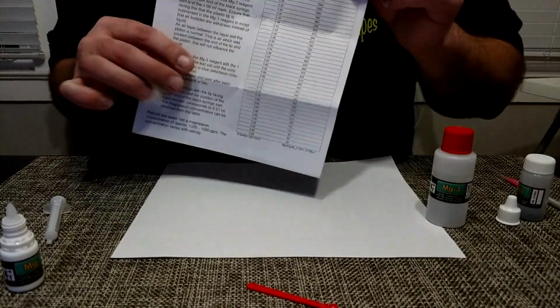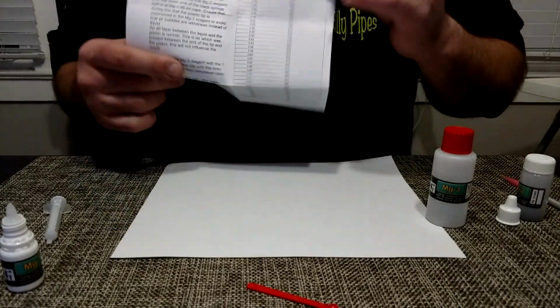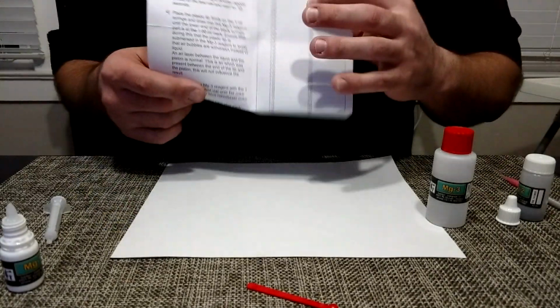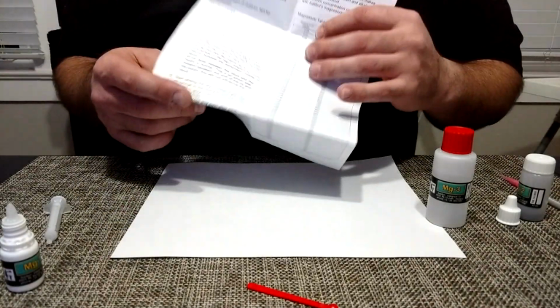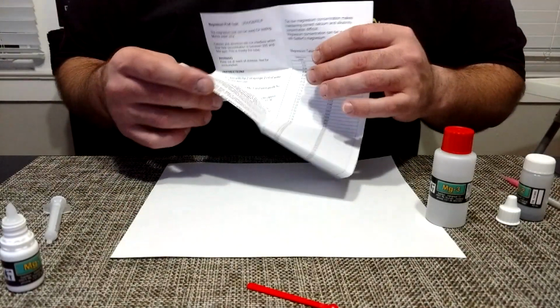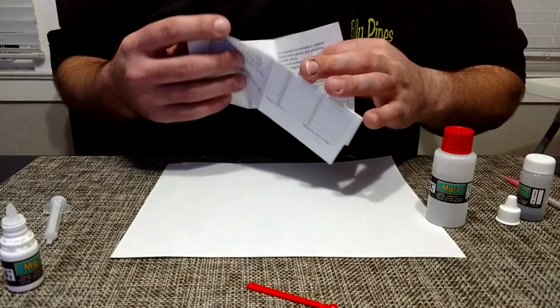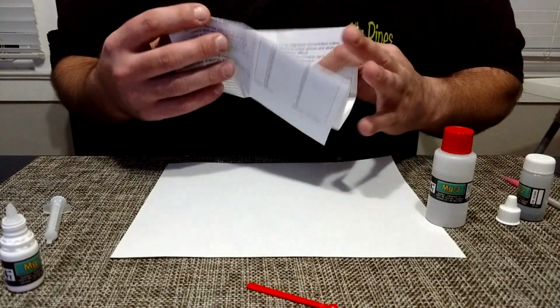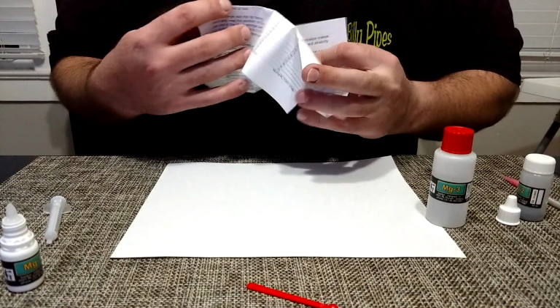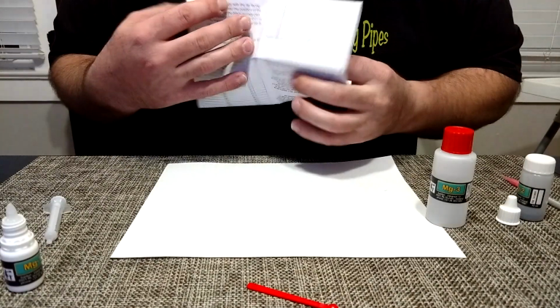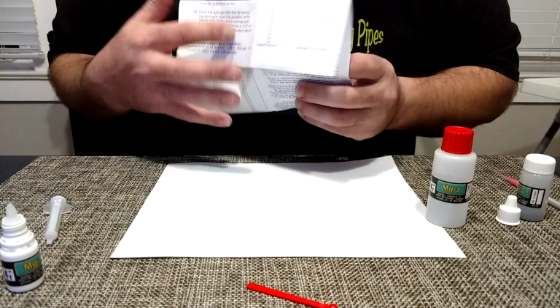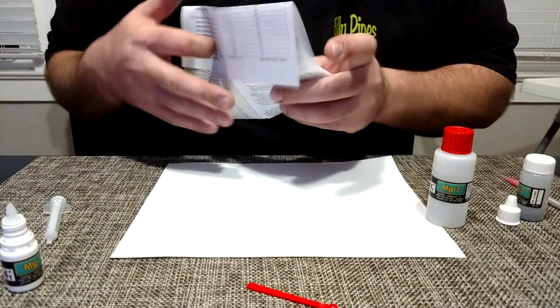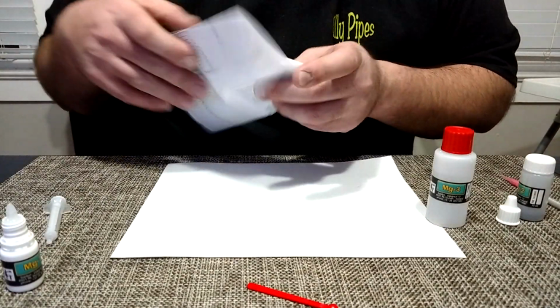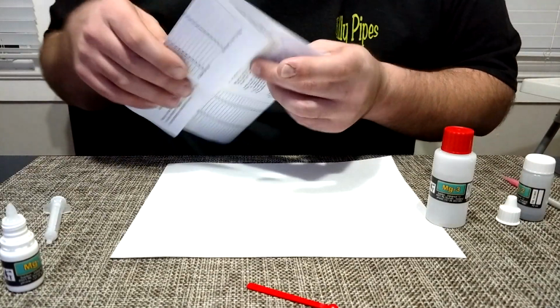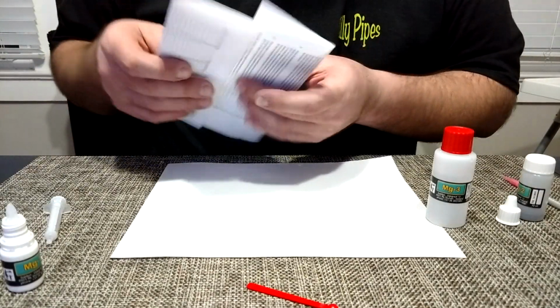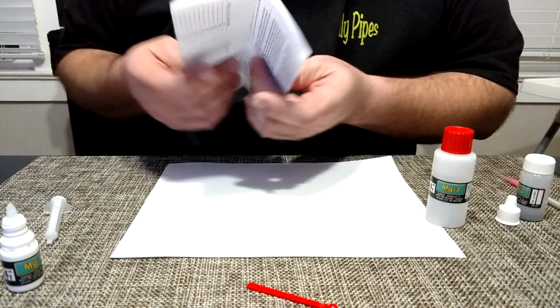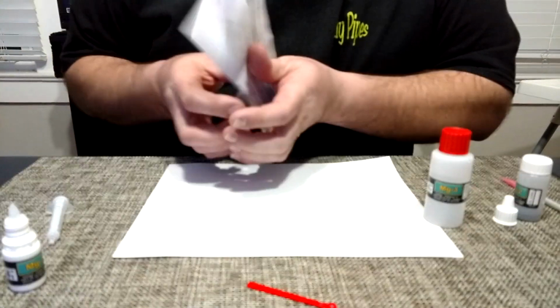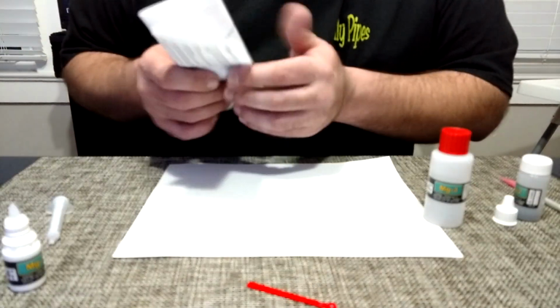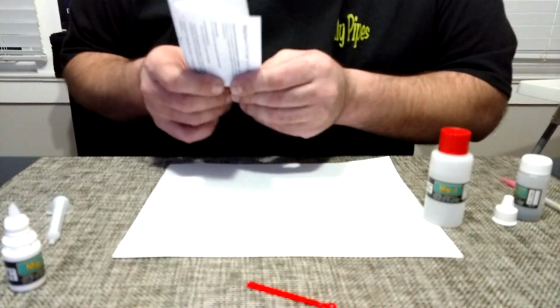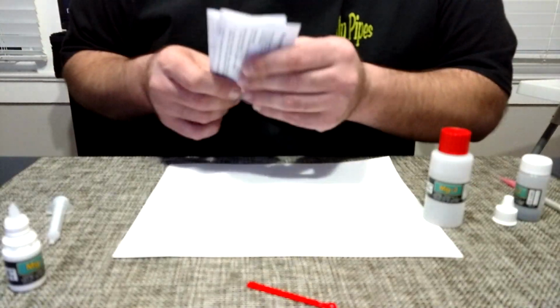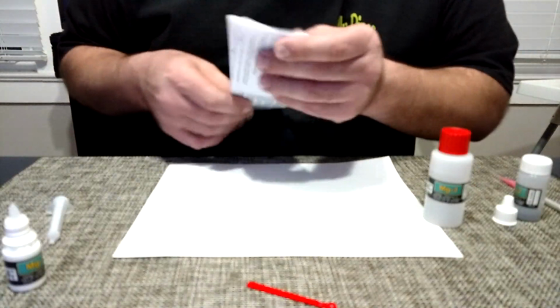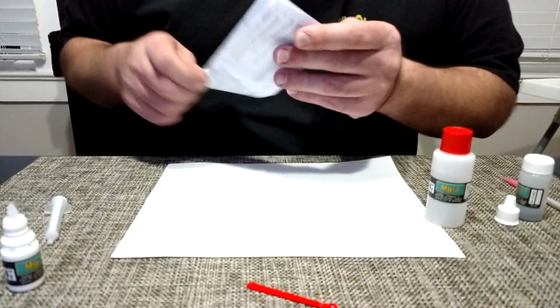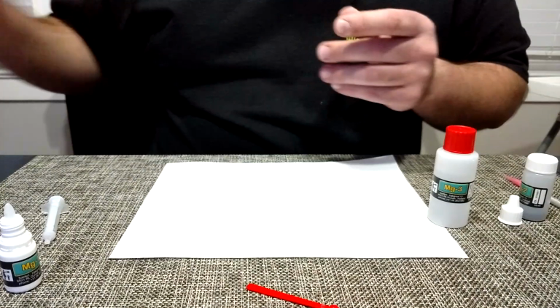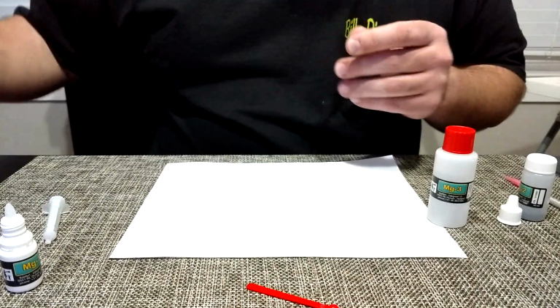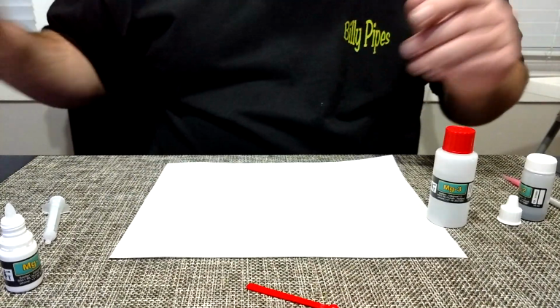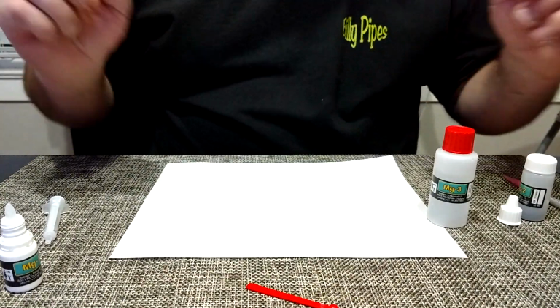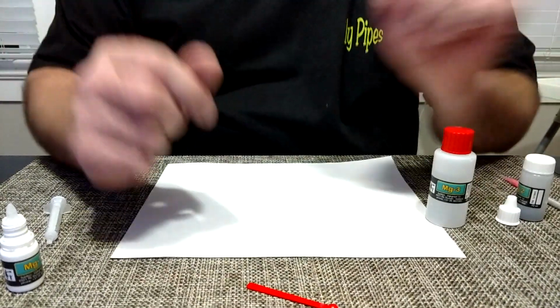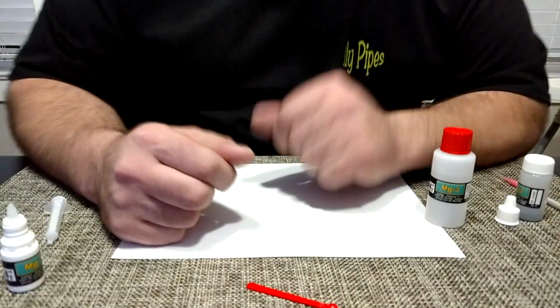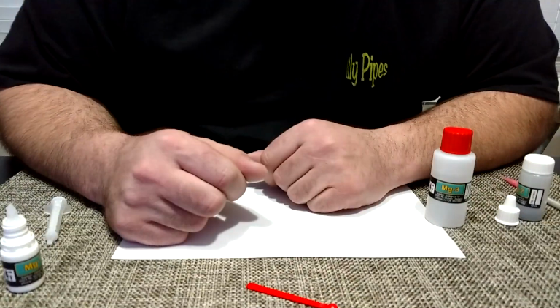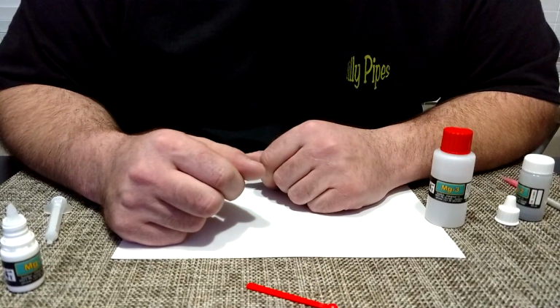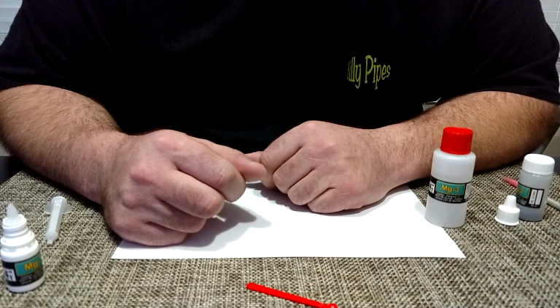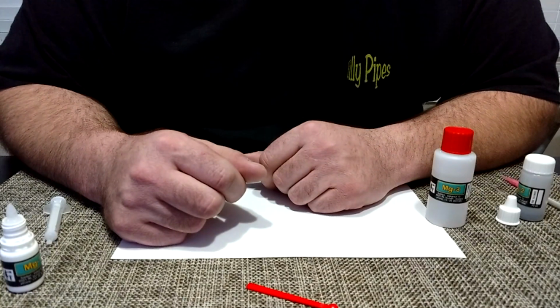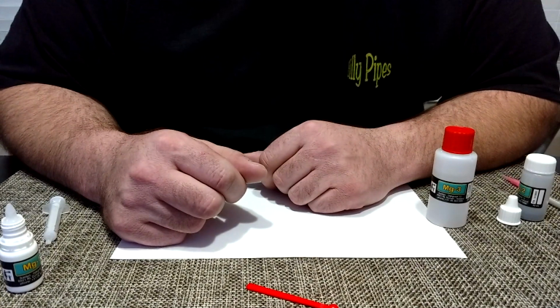That's it for the Salifert Magnesium Test Kit. Thanks for watching.